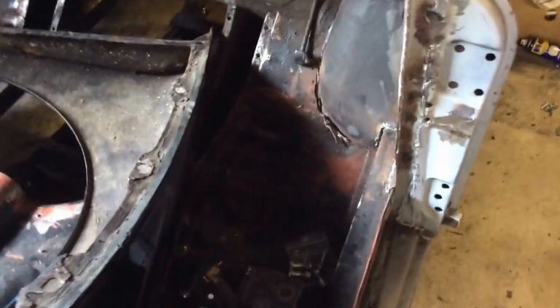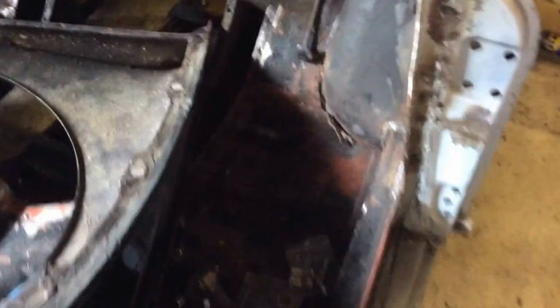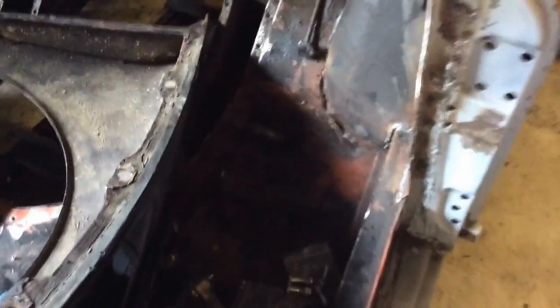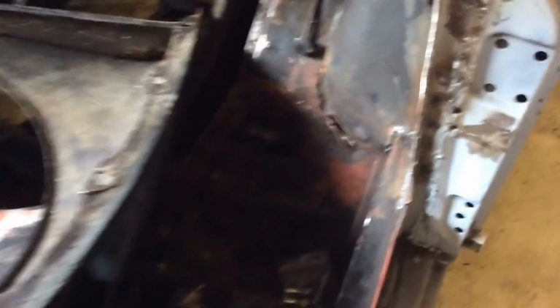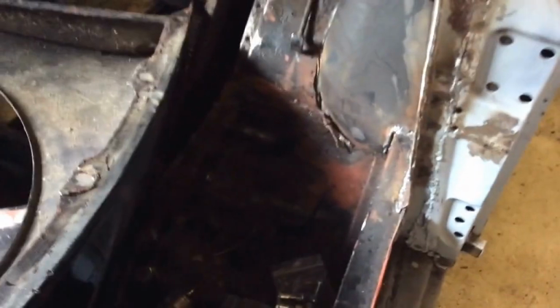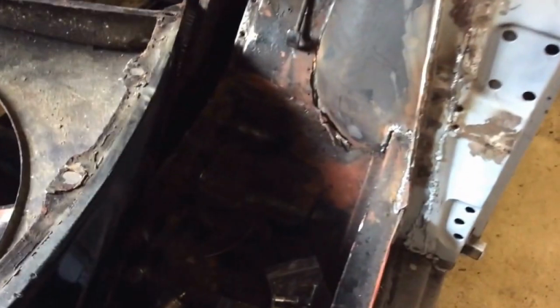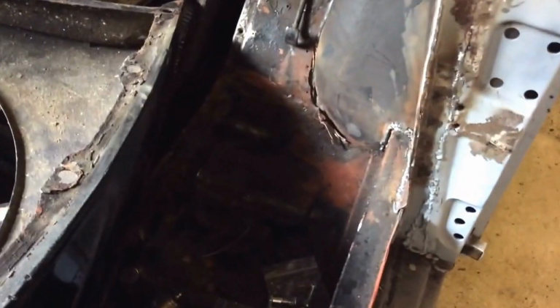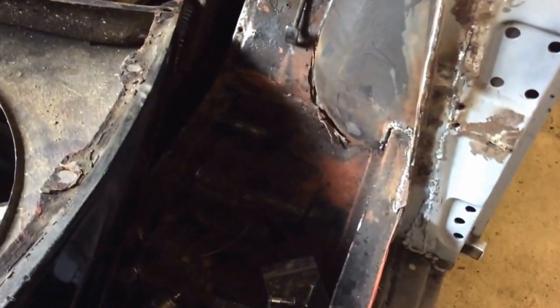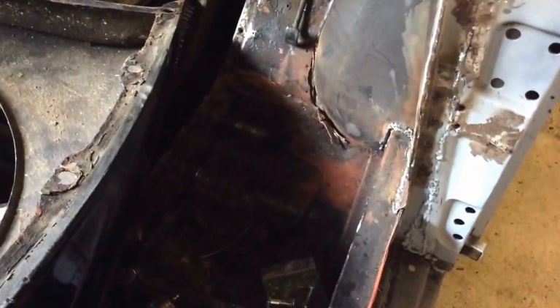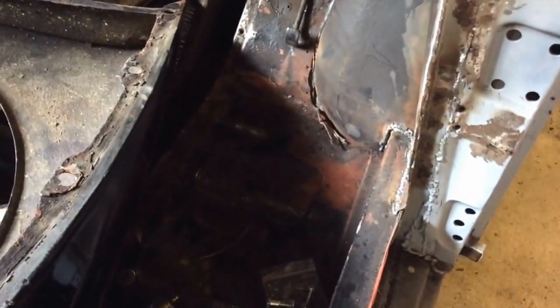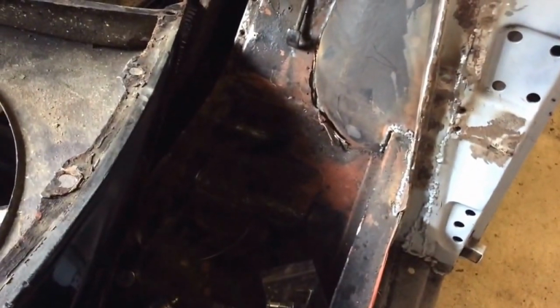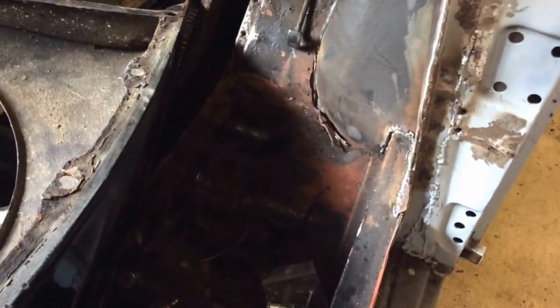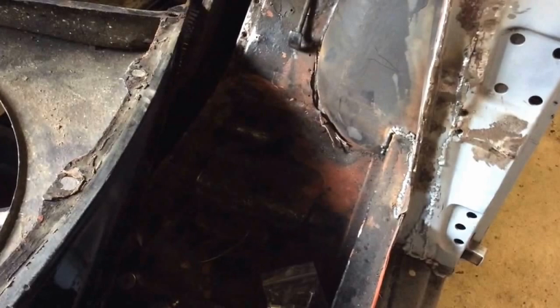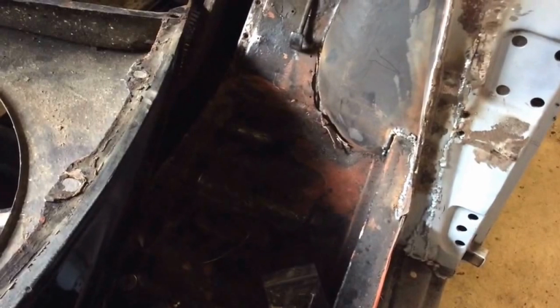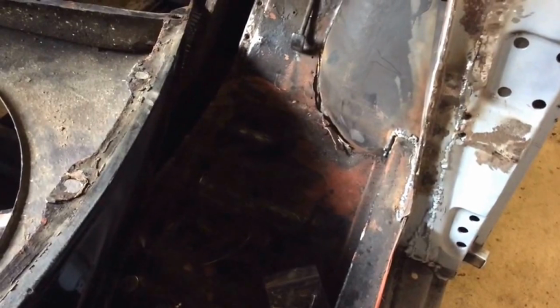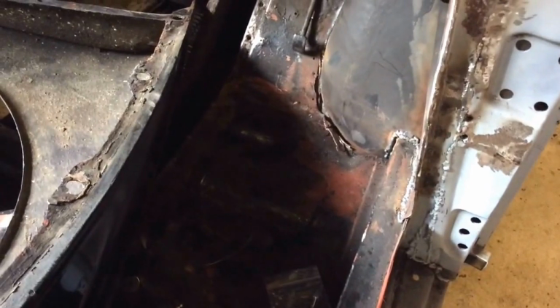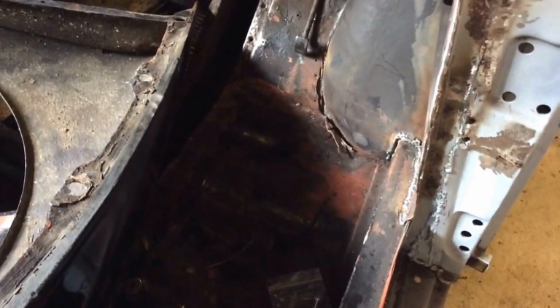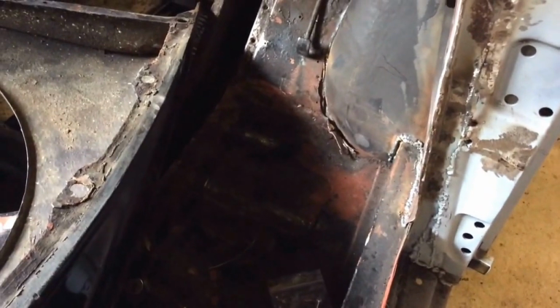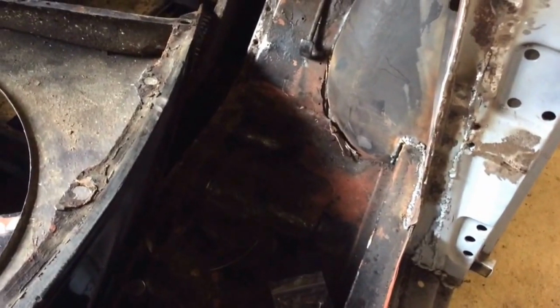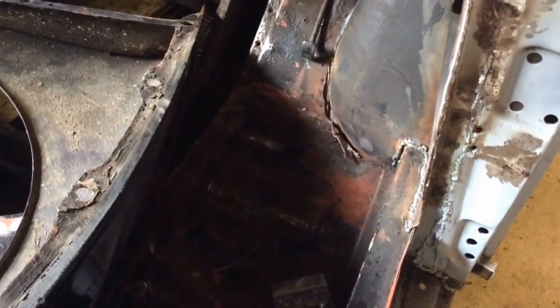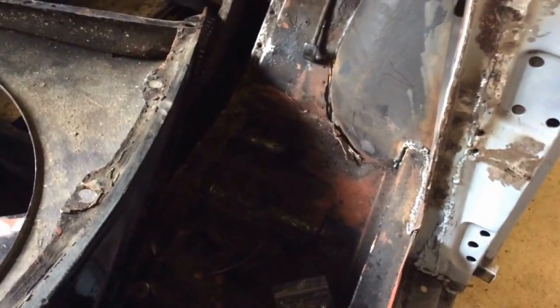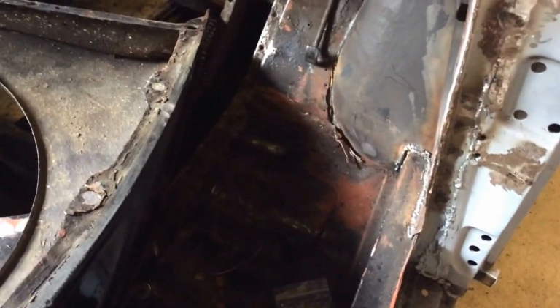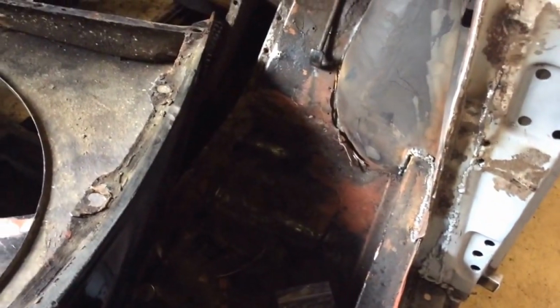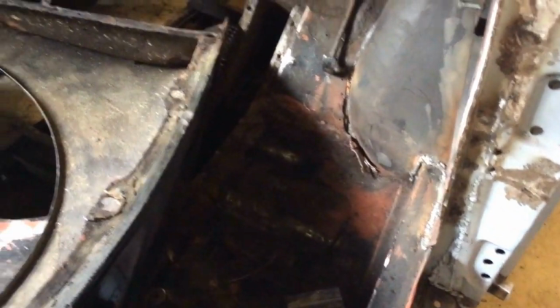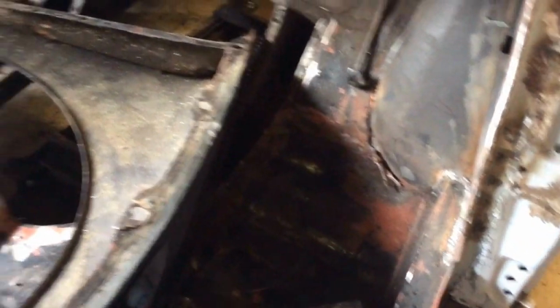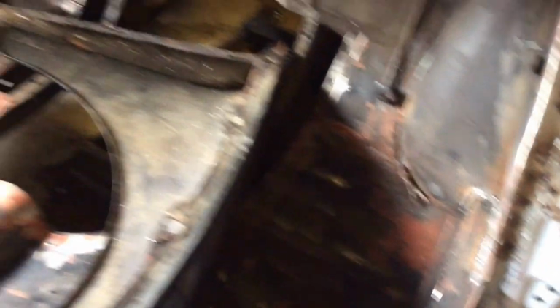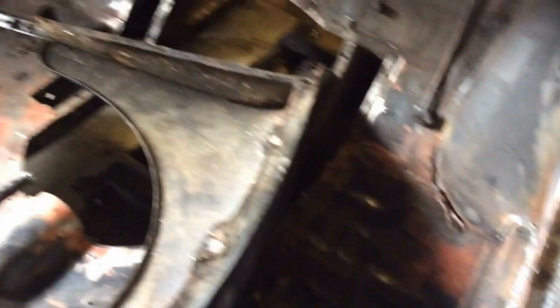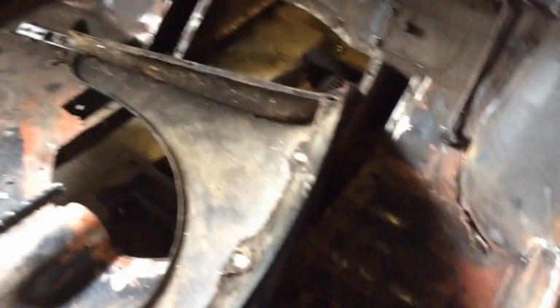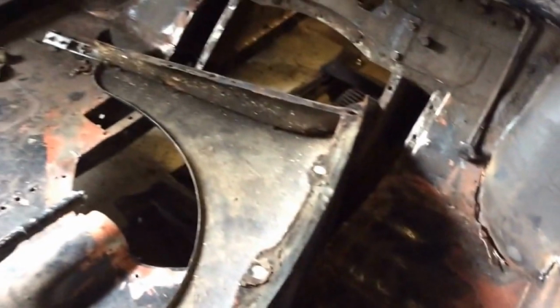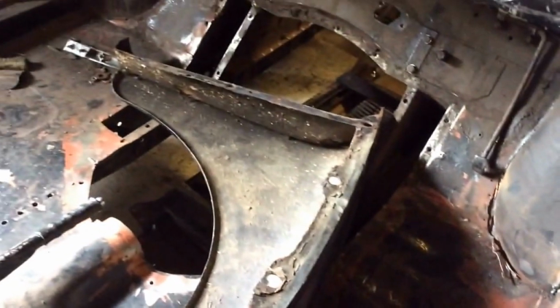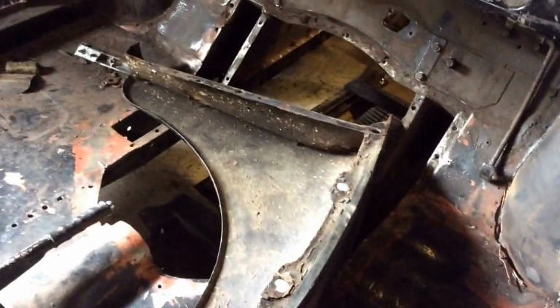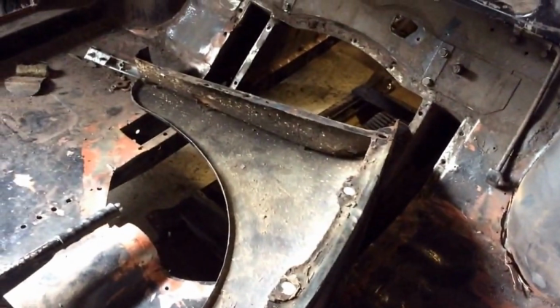That corner there at the arch needs tidied up, but it's welded up from underneath so it's fine.